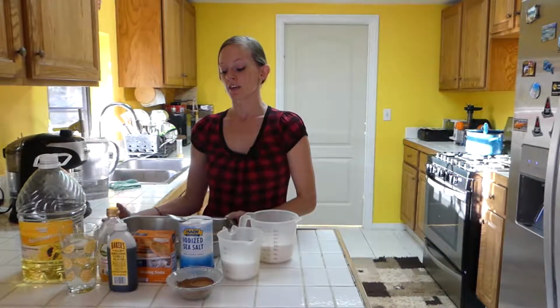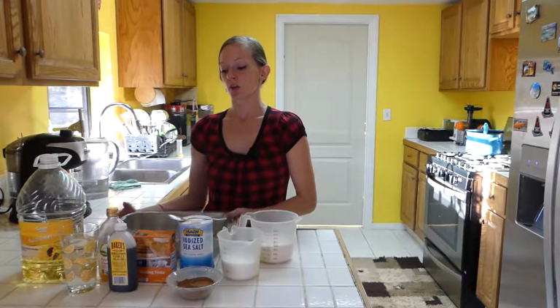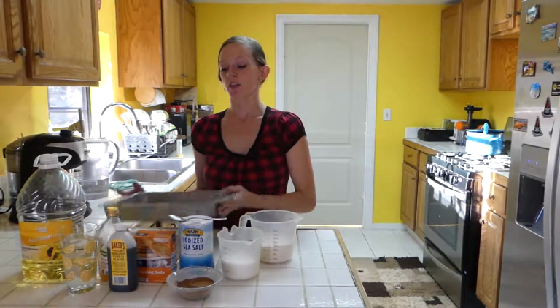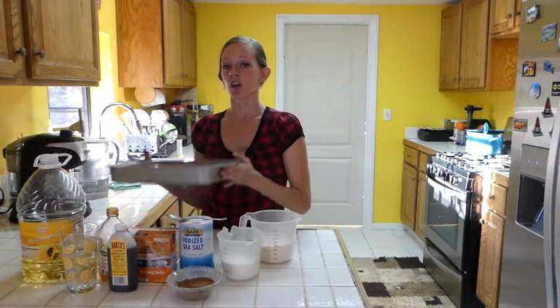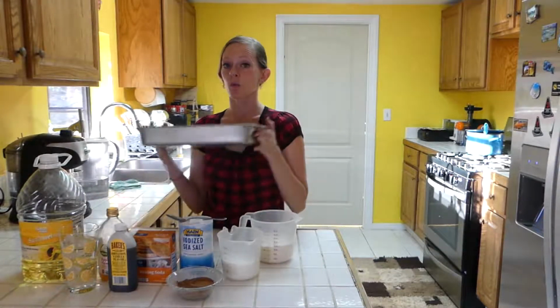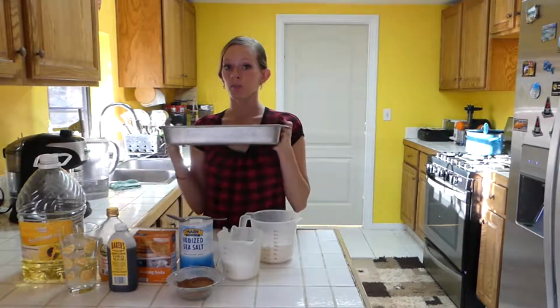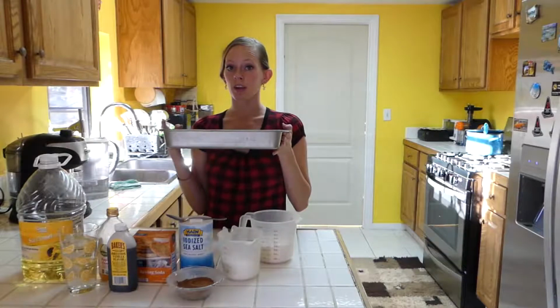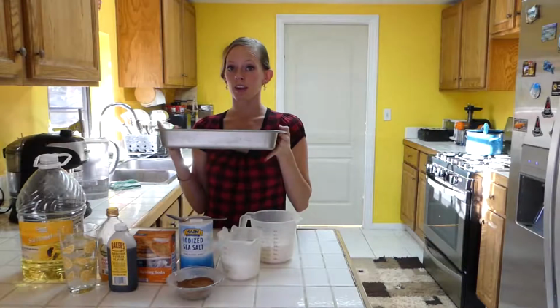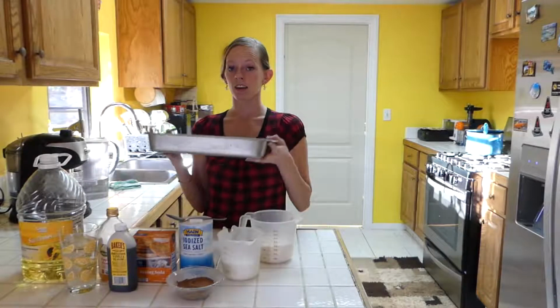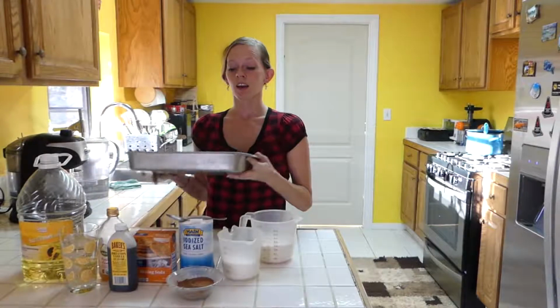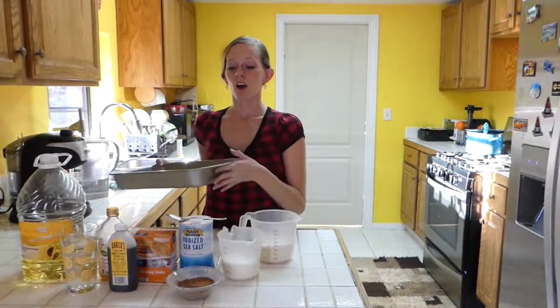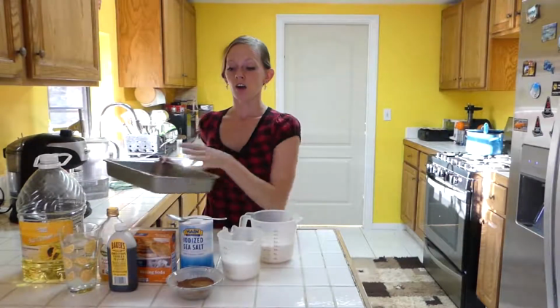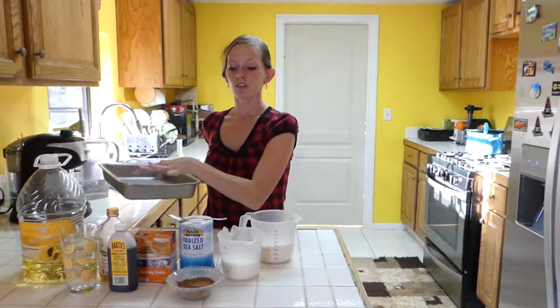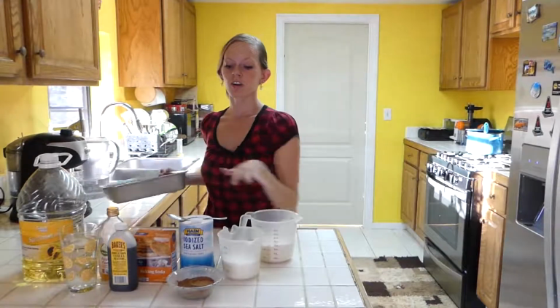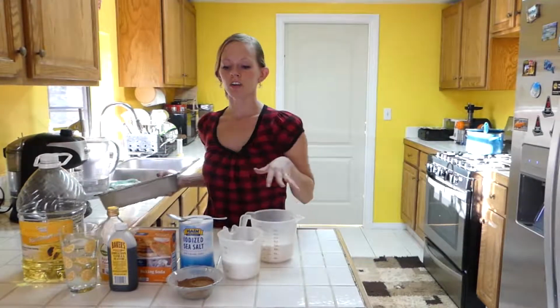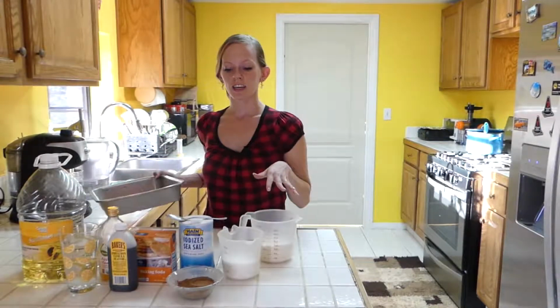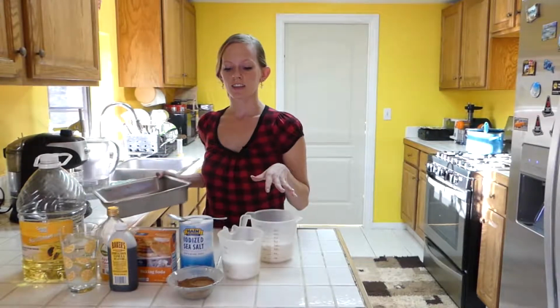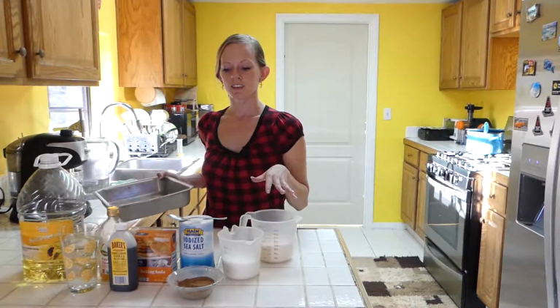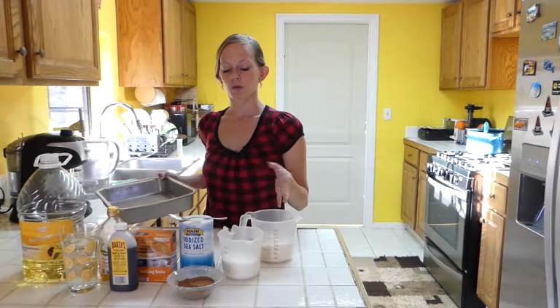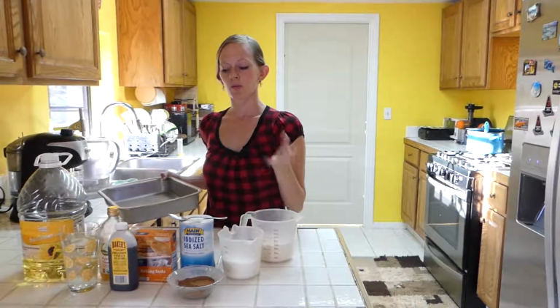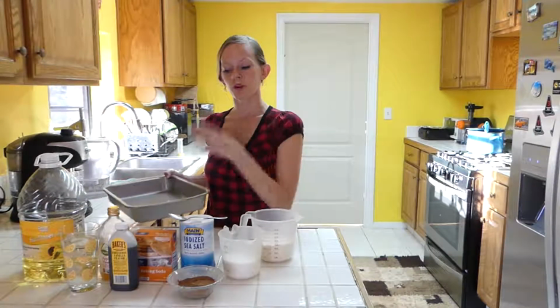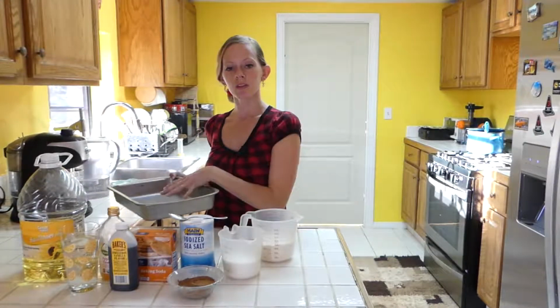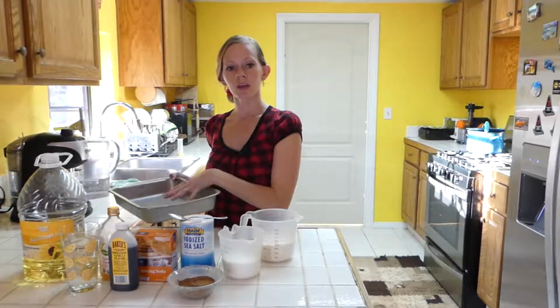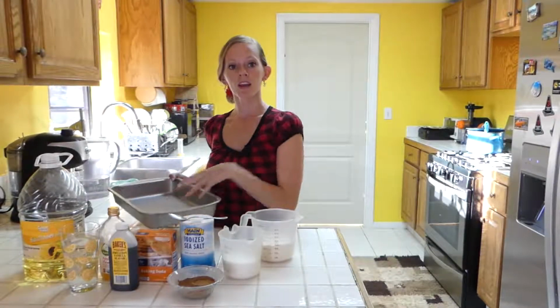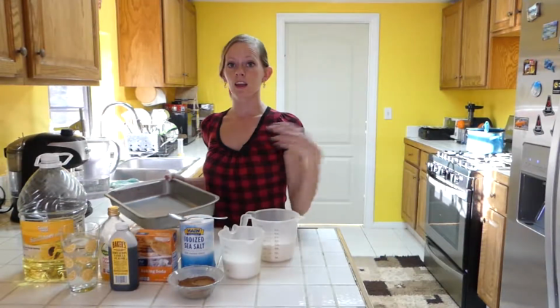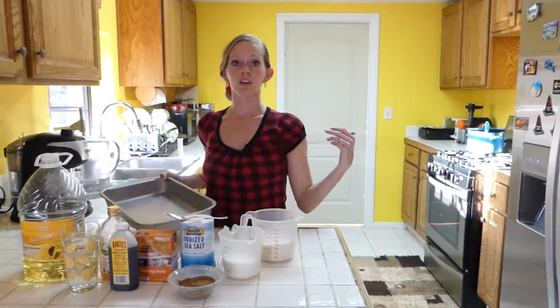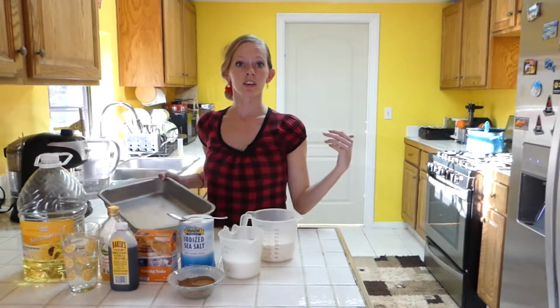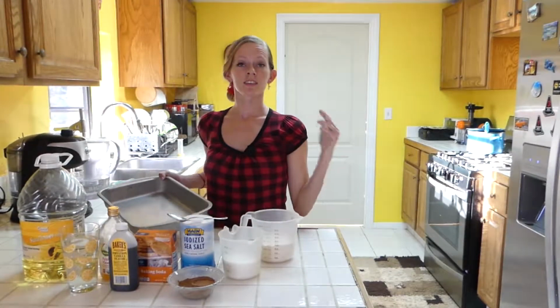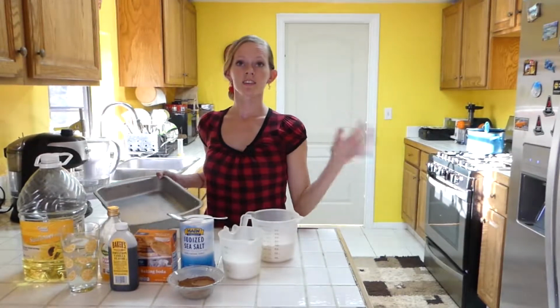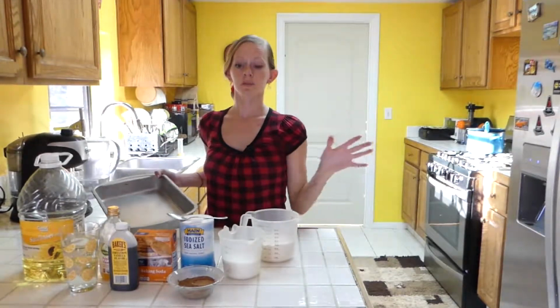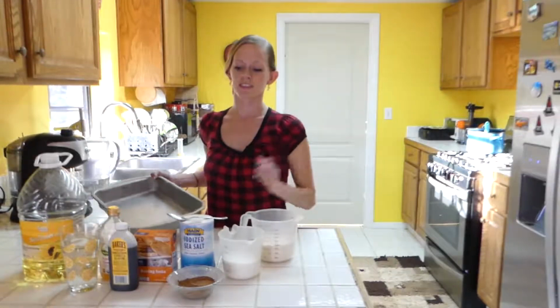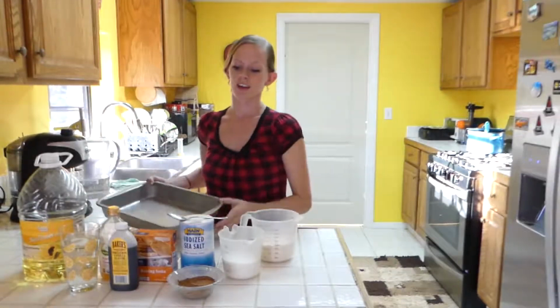So here's our one pan and all of our ingredients. We're going to put them in the pan and cook it. Simple as that.